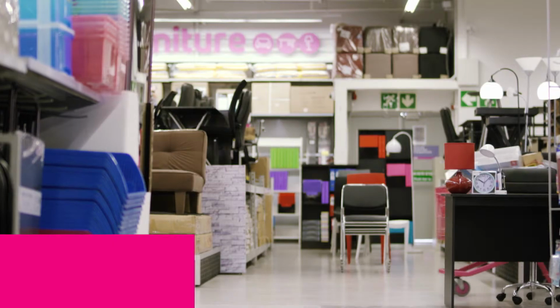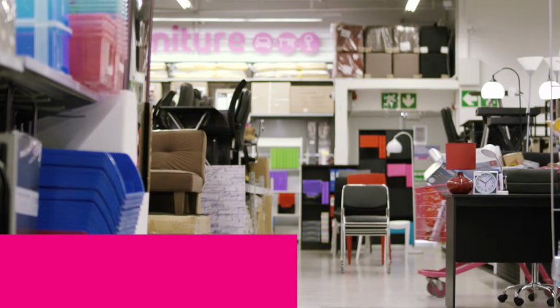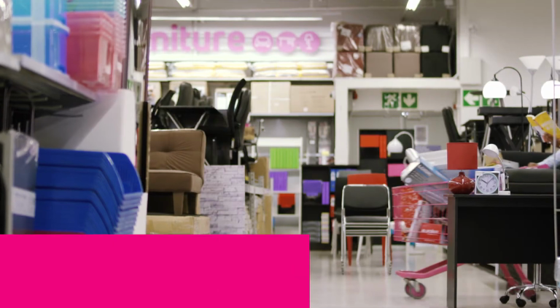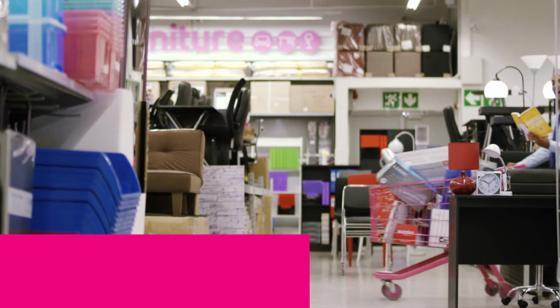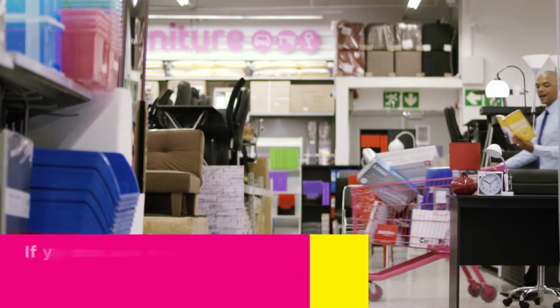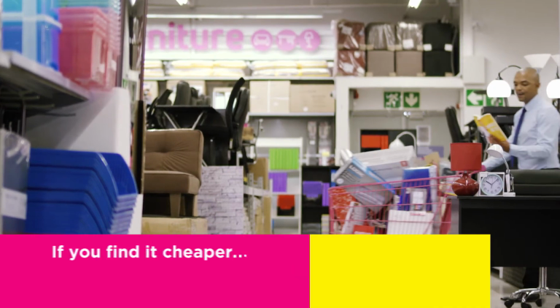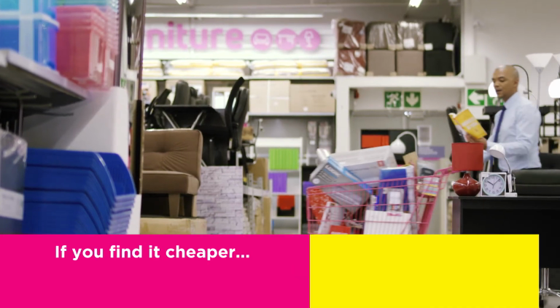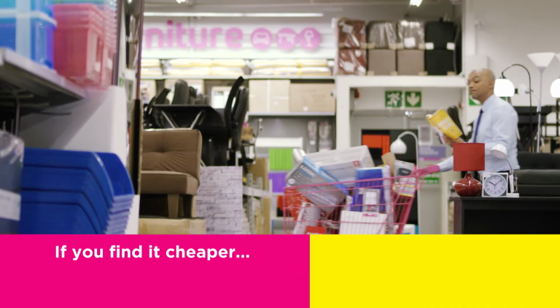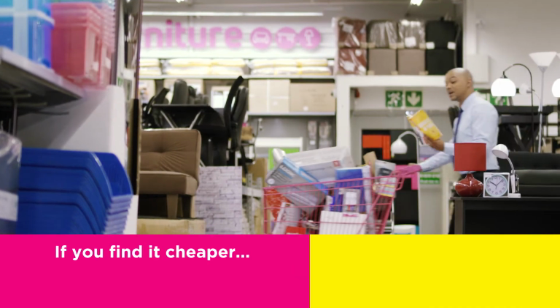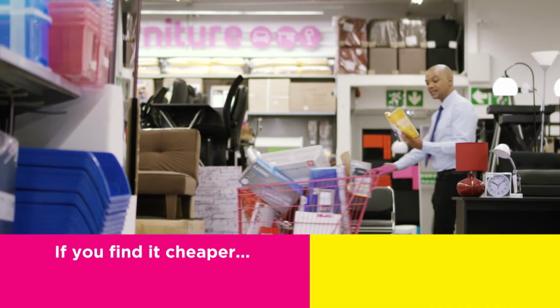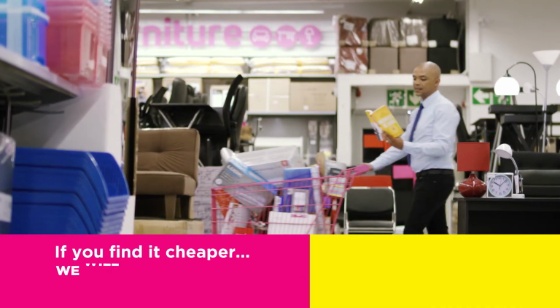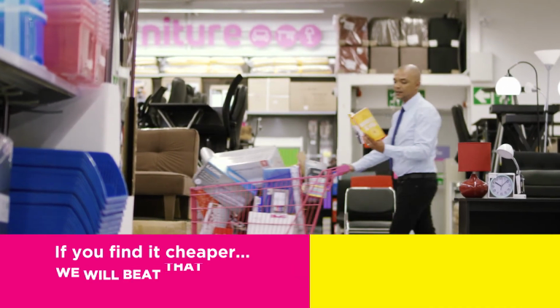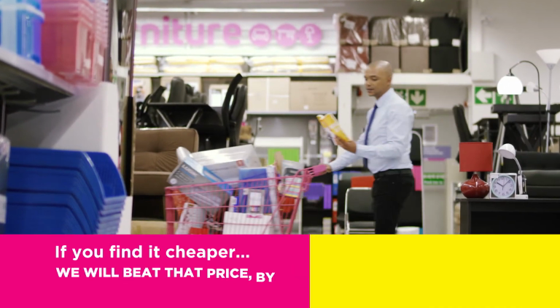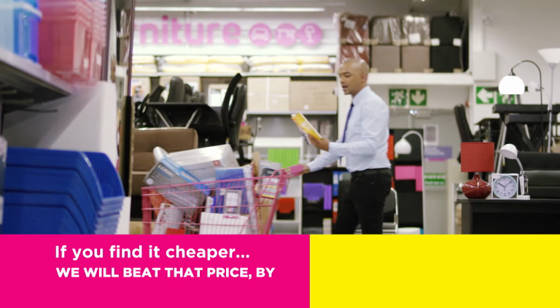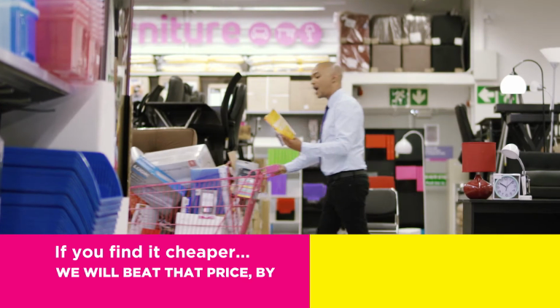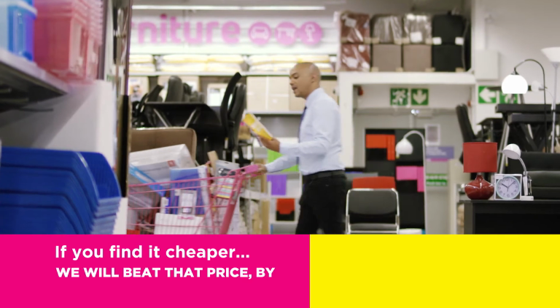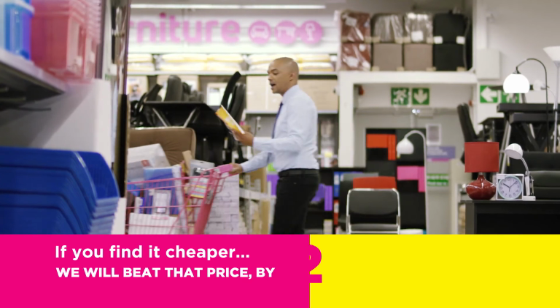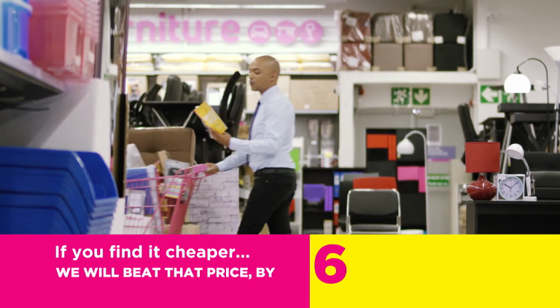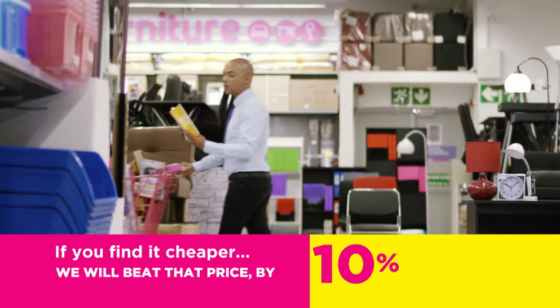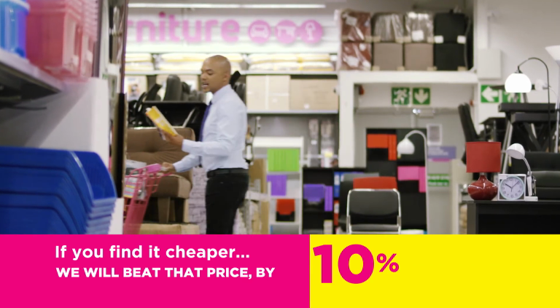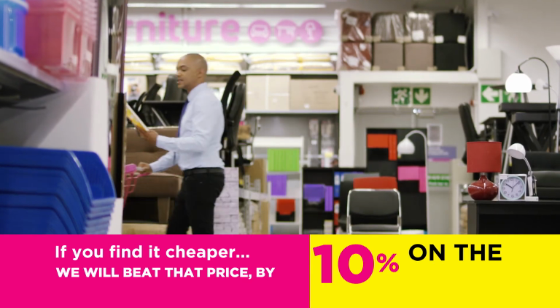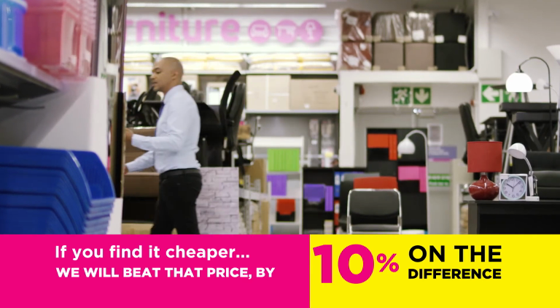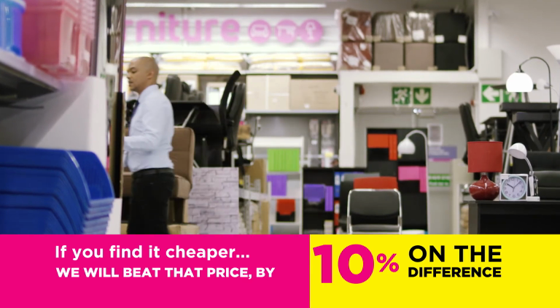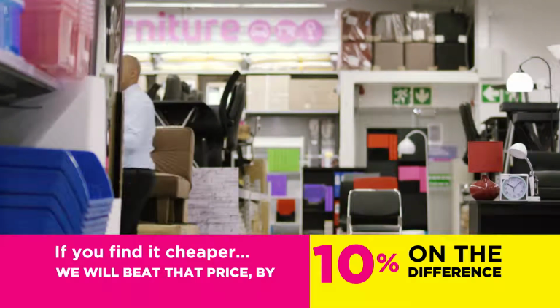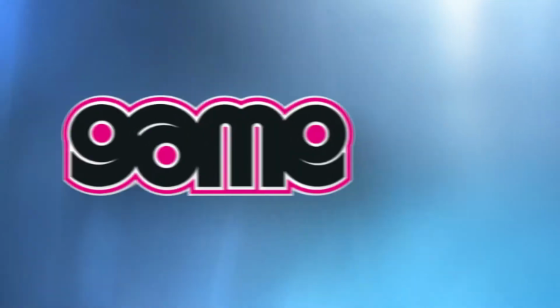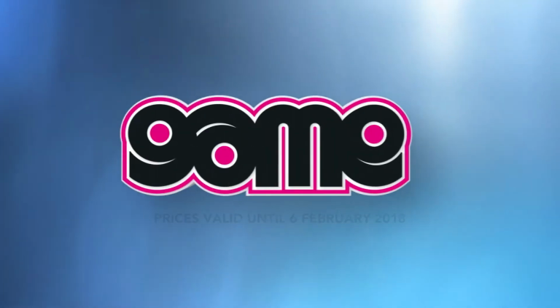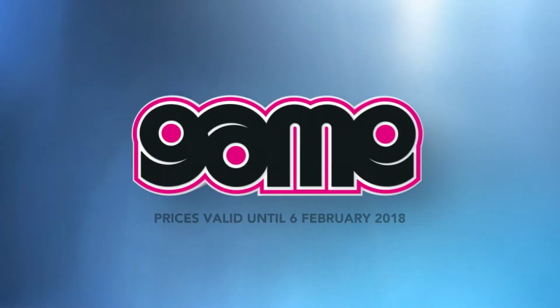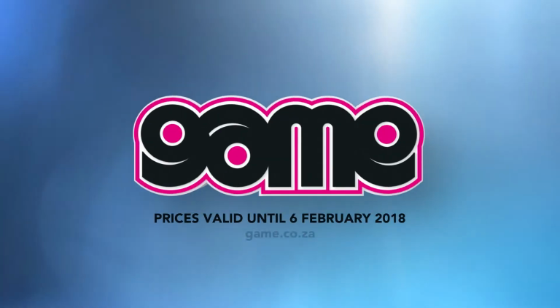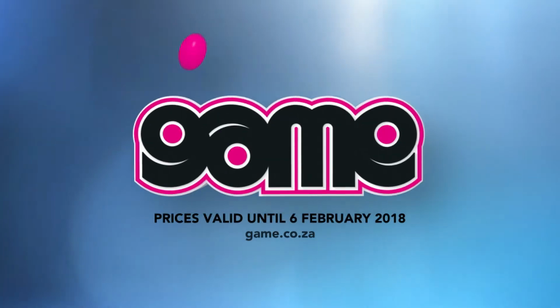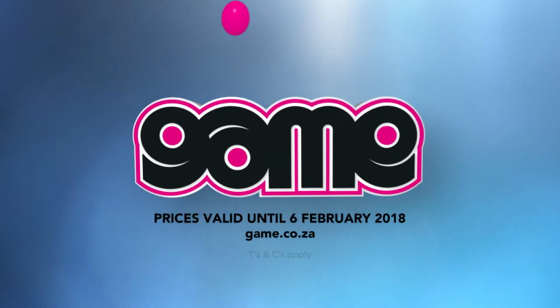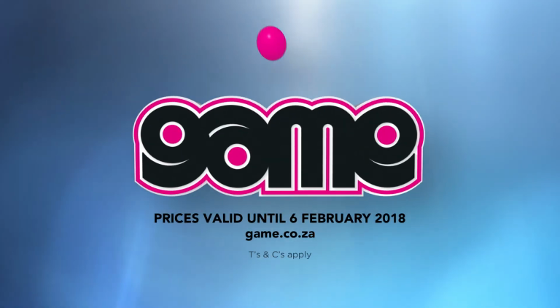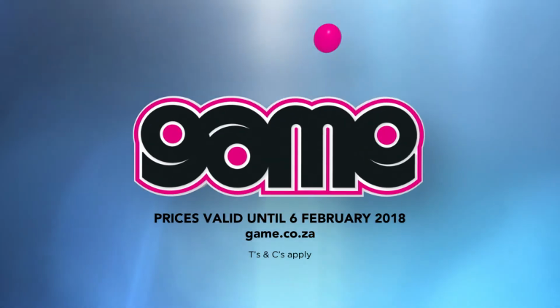And remember, if you find it cheaper, Game will beat that price by 10% on the difference. Only at Game.